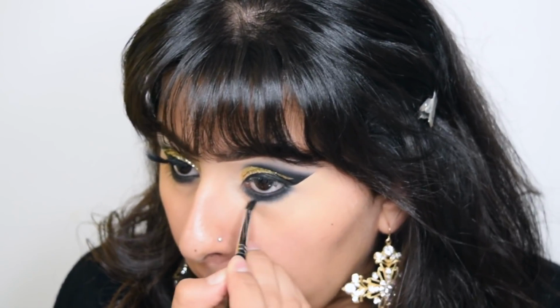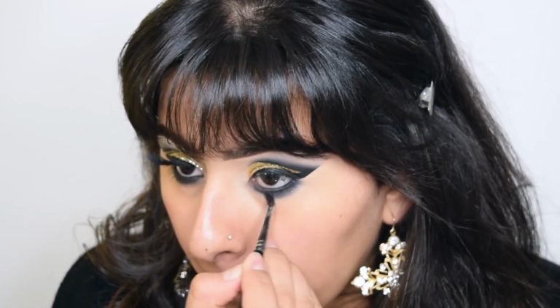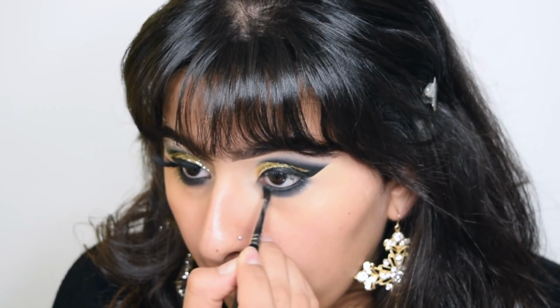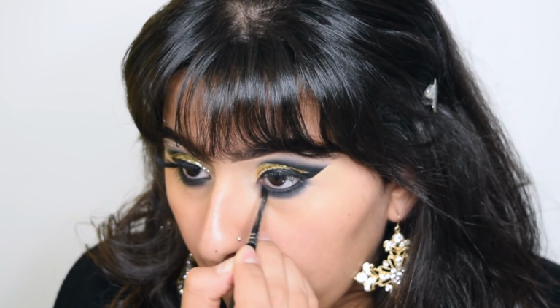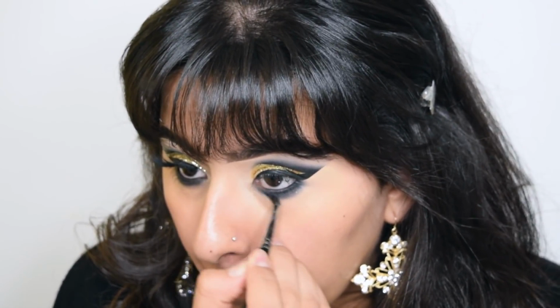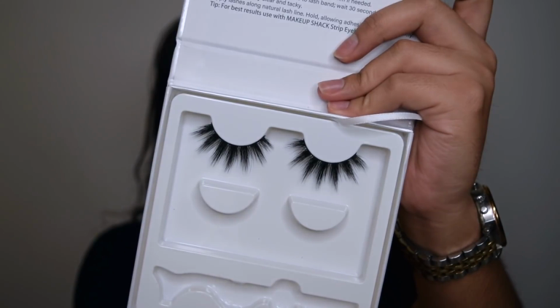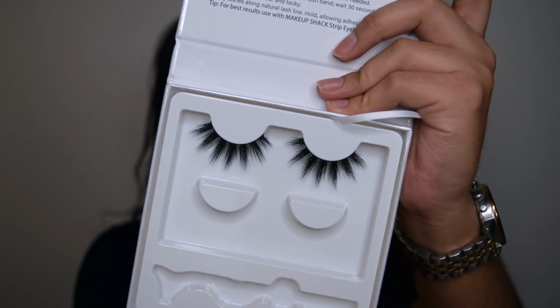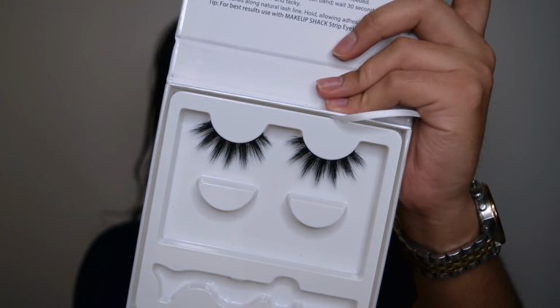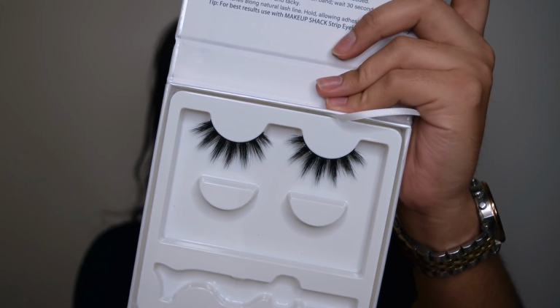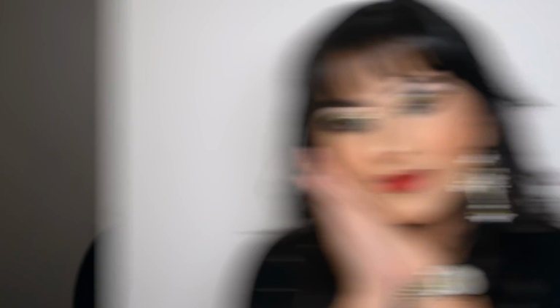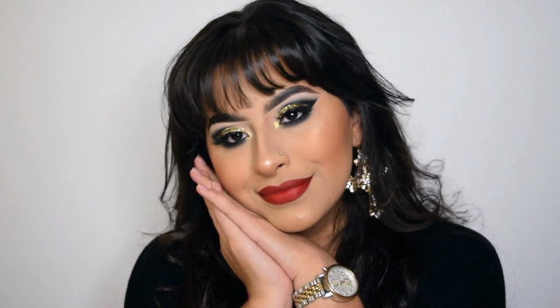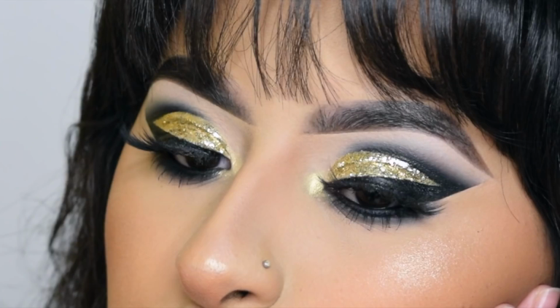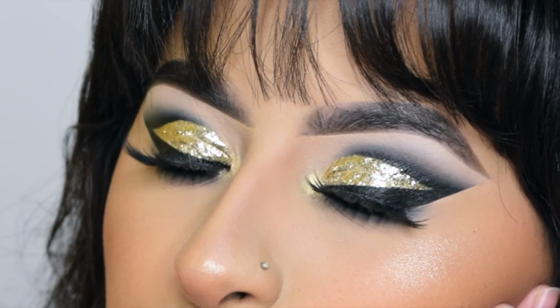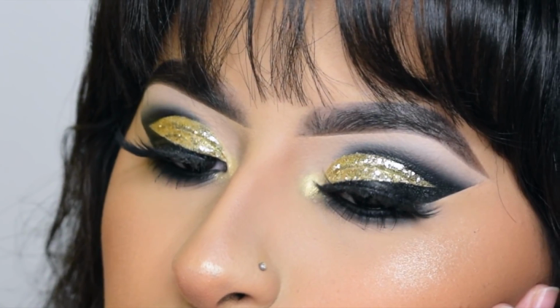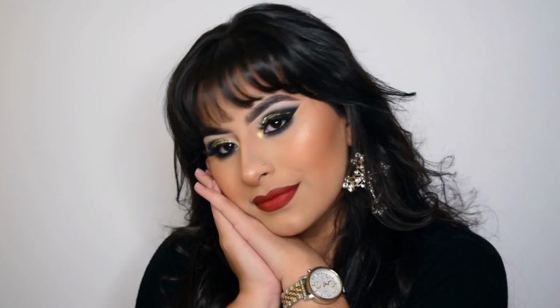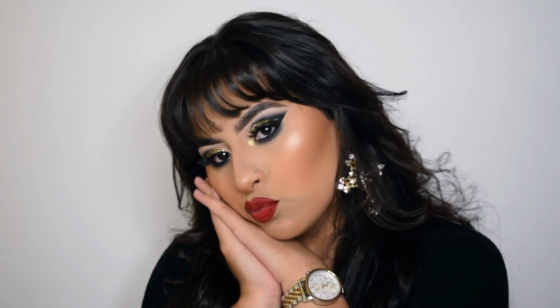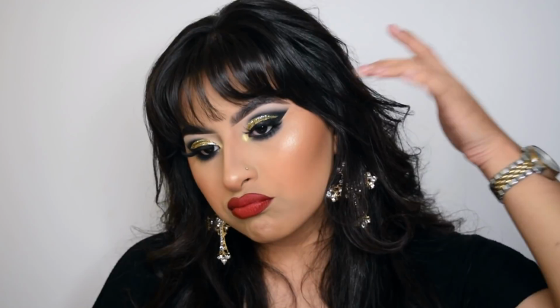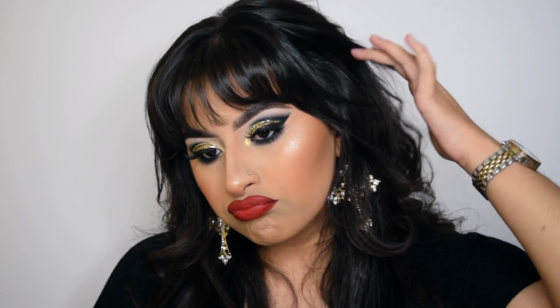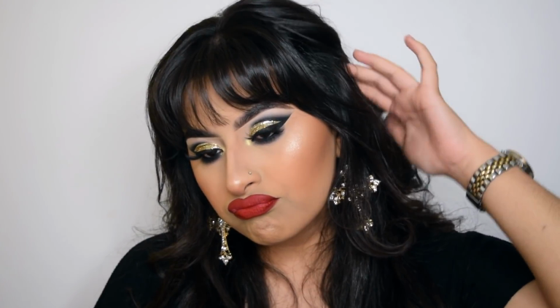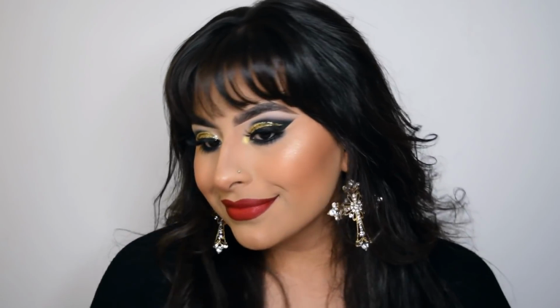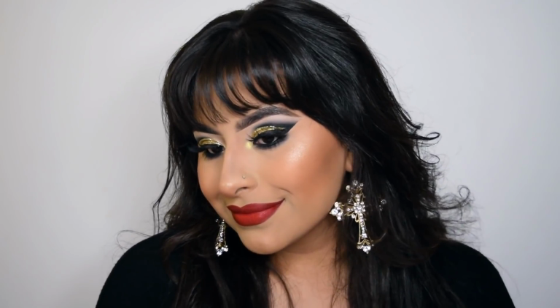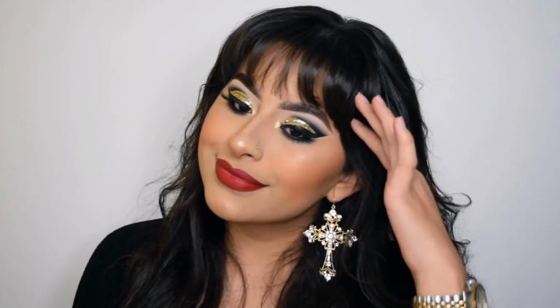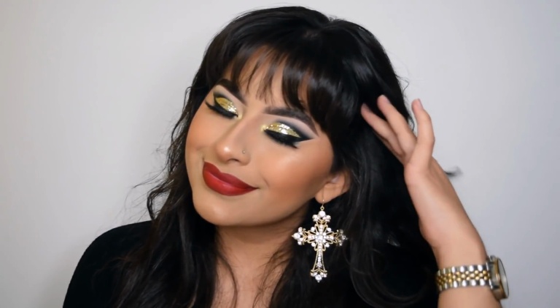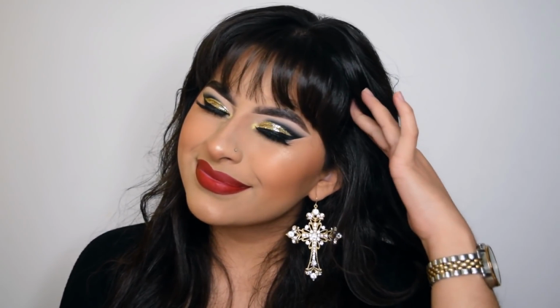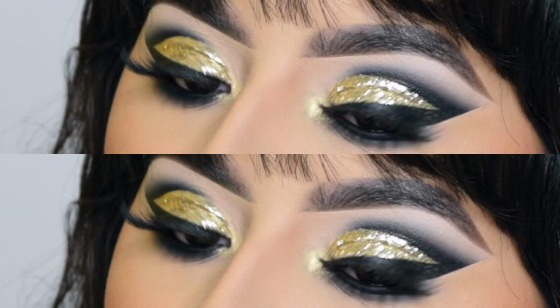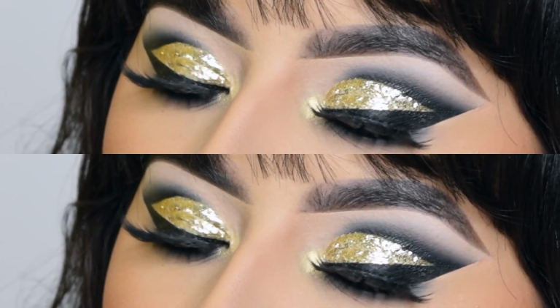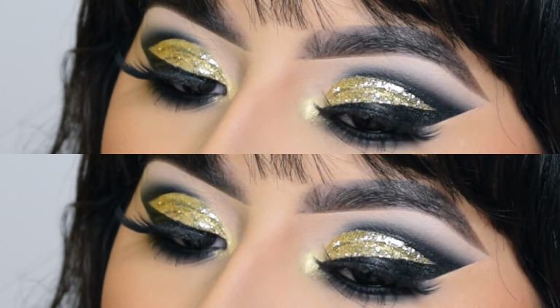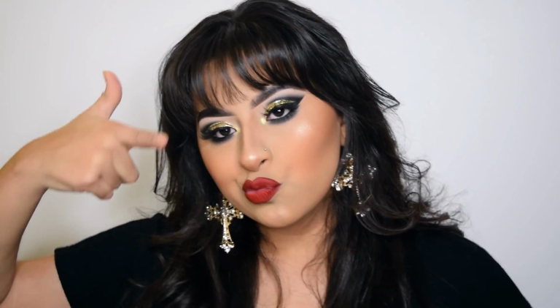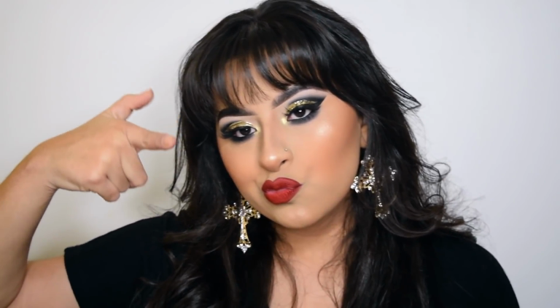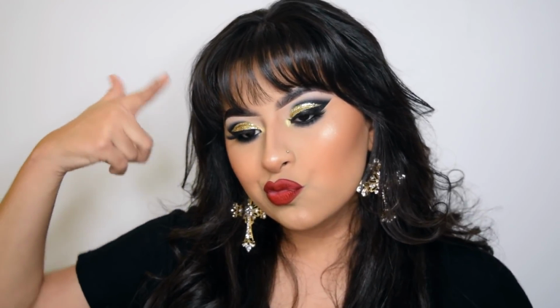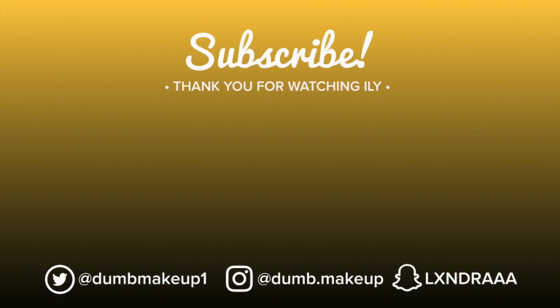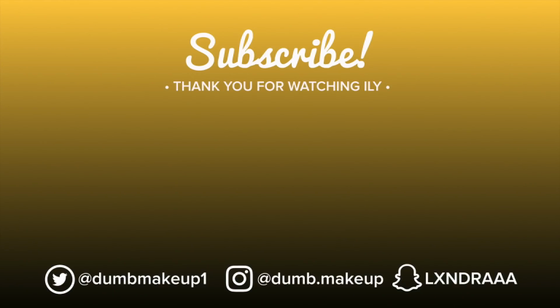And lastly, I'm going to pop on my lashes and that is pretty much it for this look! I really hope you guys enjoyed this tutorial. Thank you so much for watching — I will see you guys in the next video, bye!